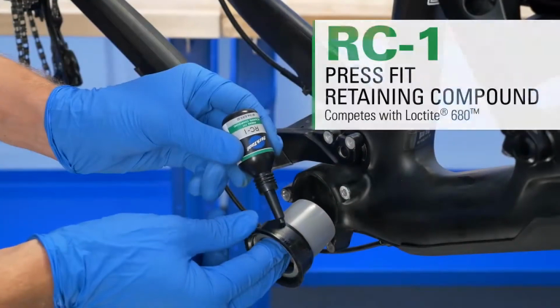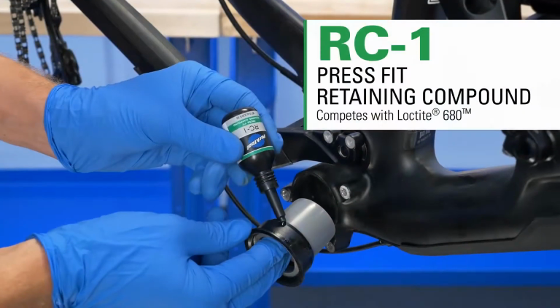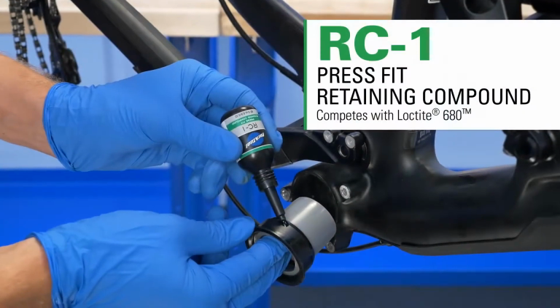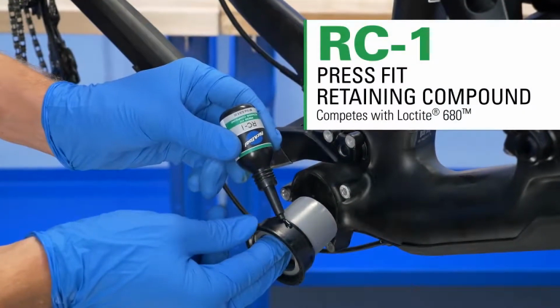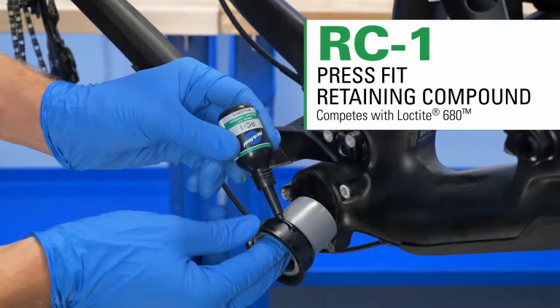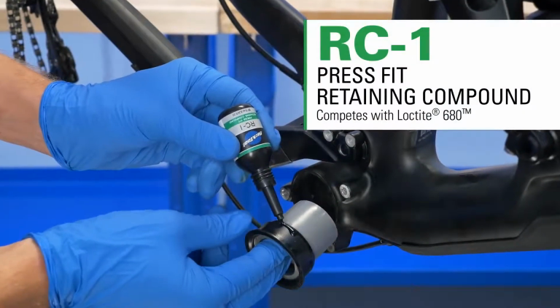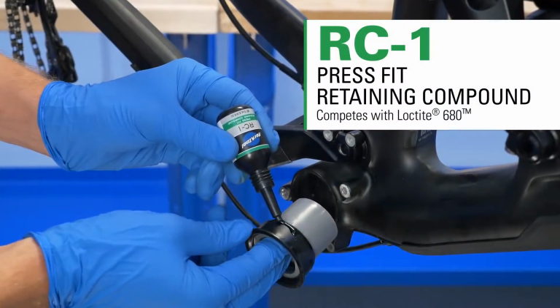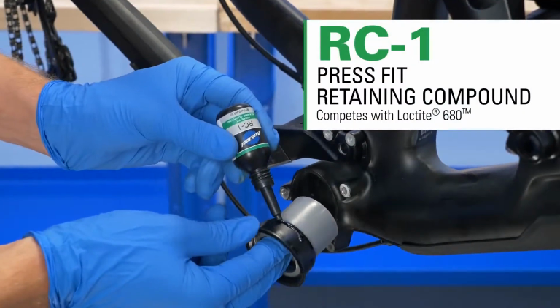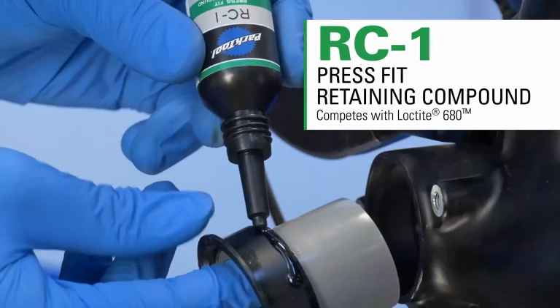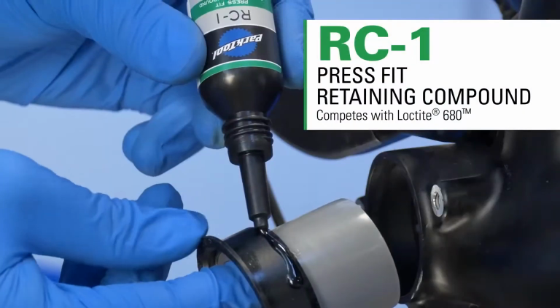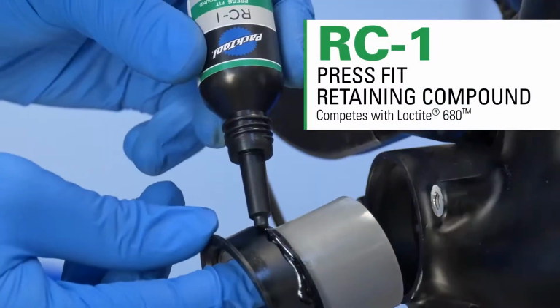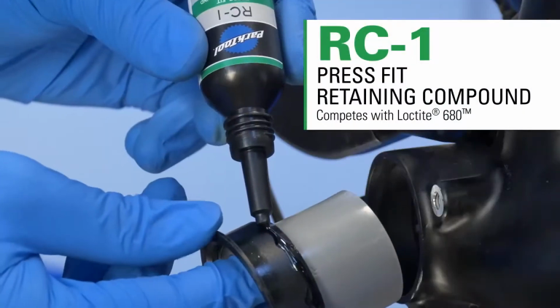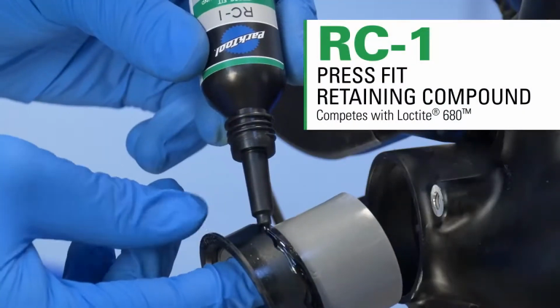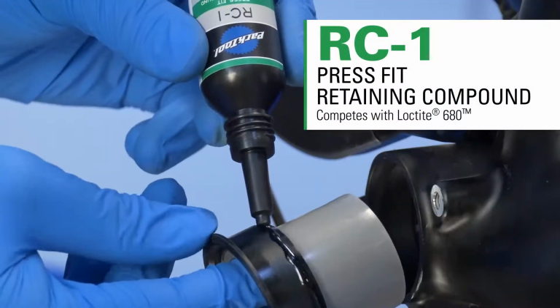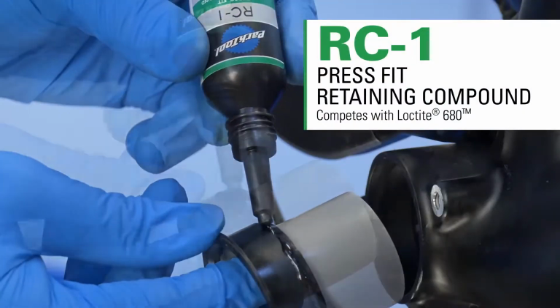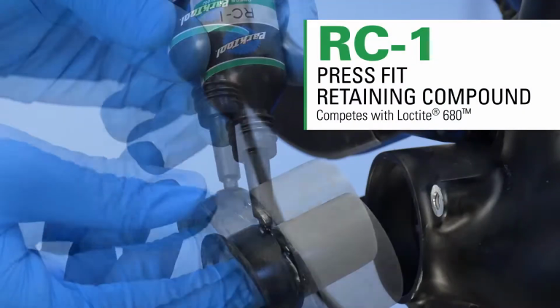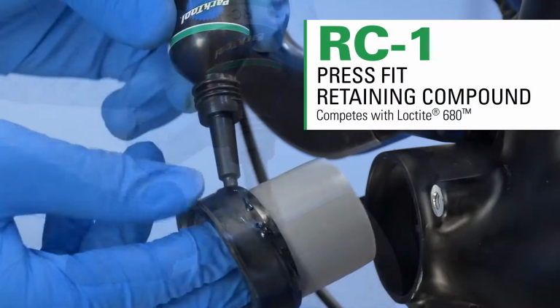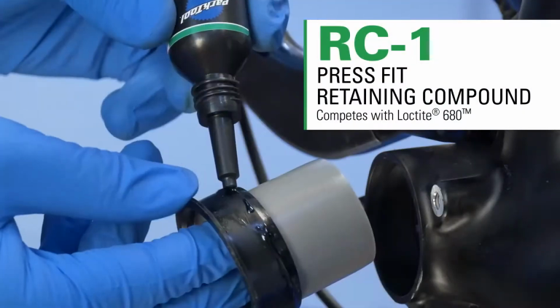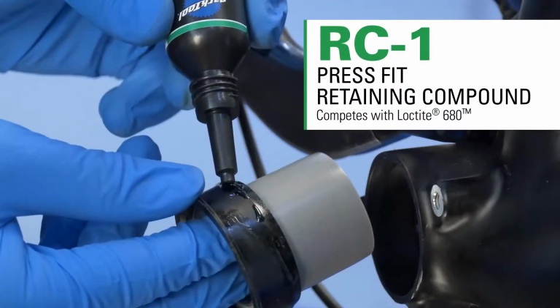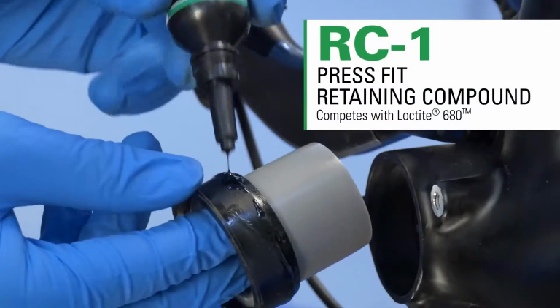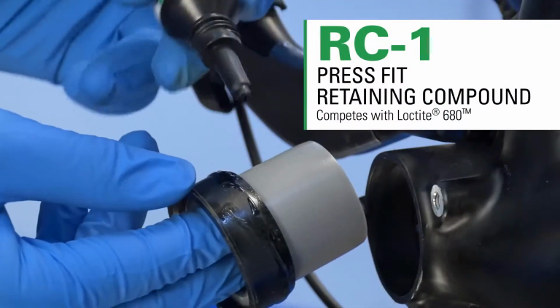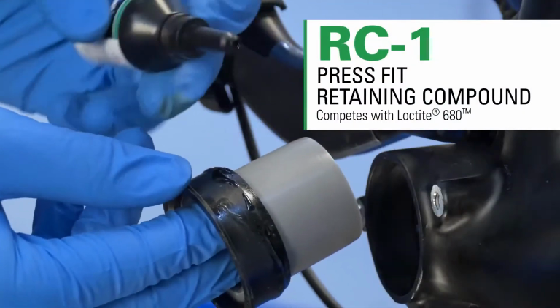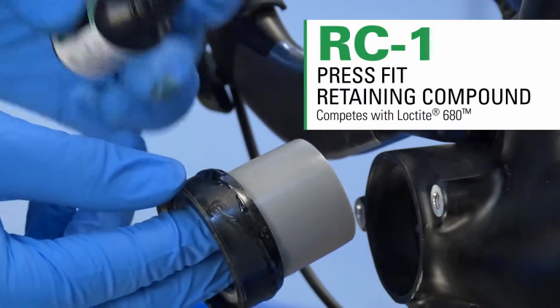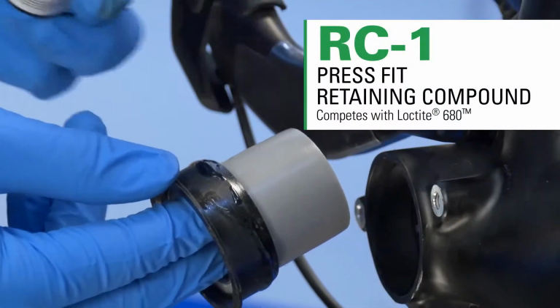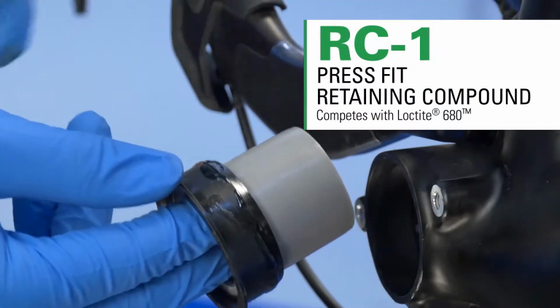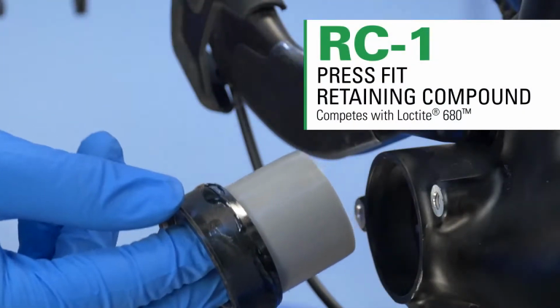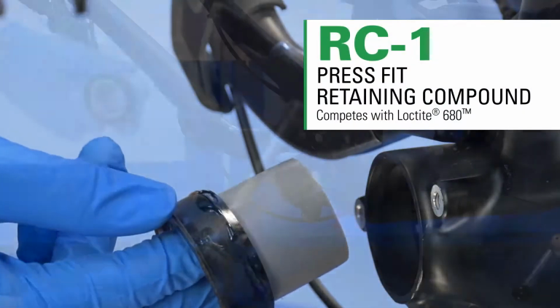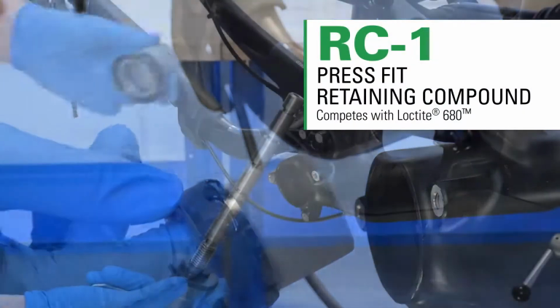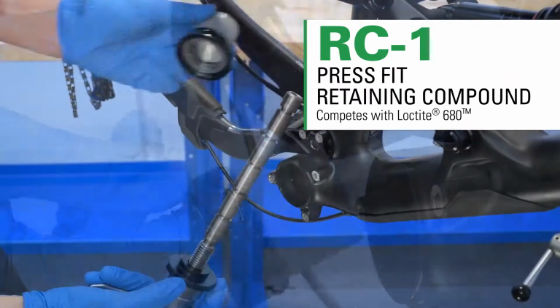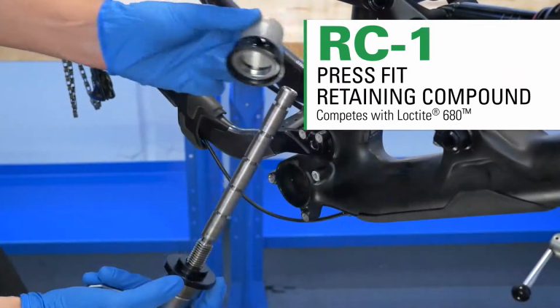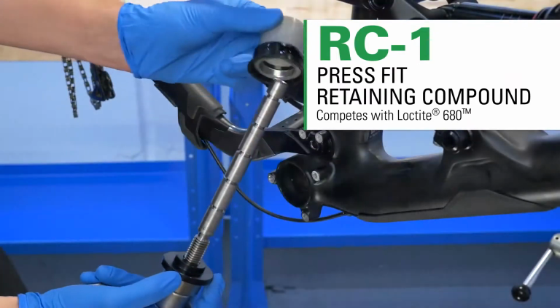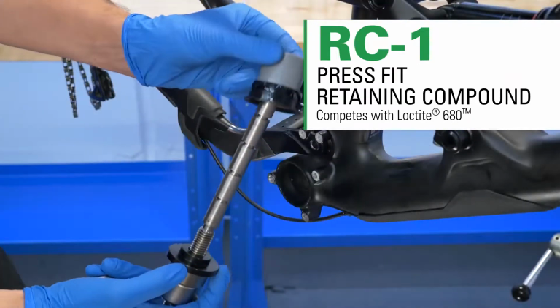RC-1 press-fit retaining compound fills gaps and holds non-threaded parts in place.